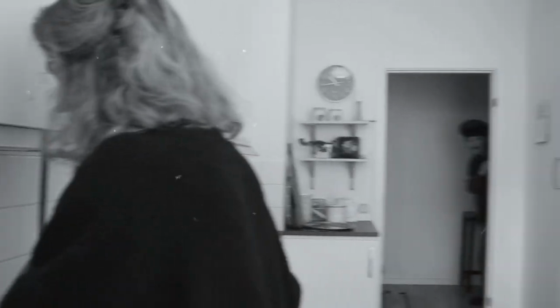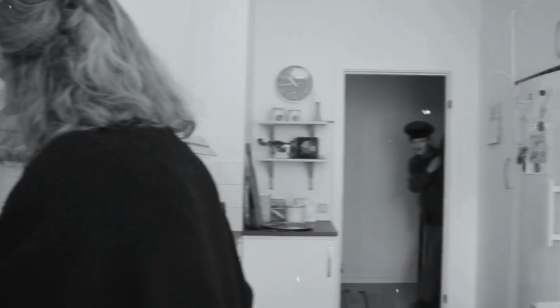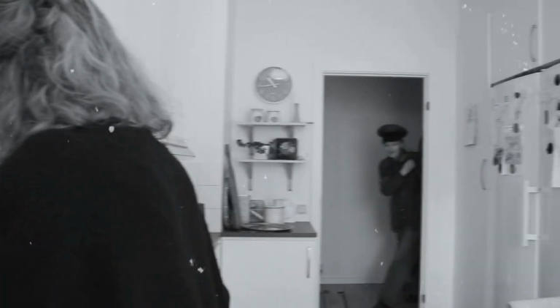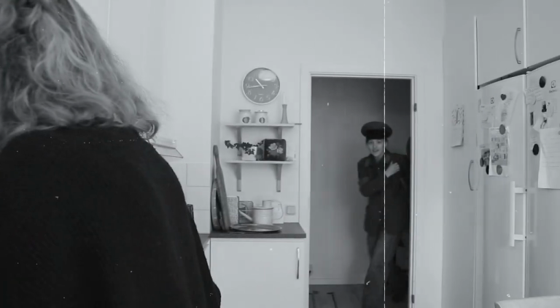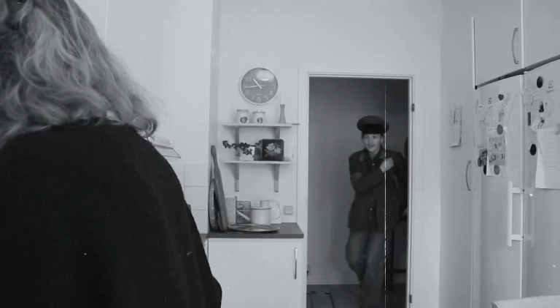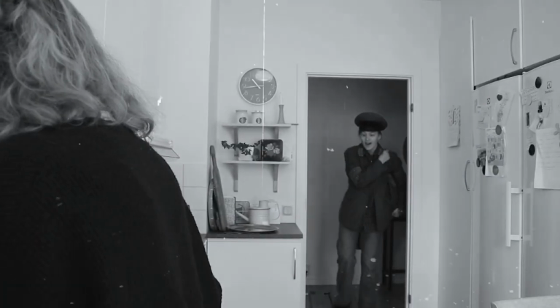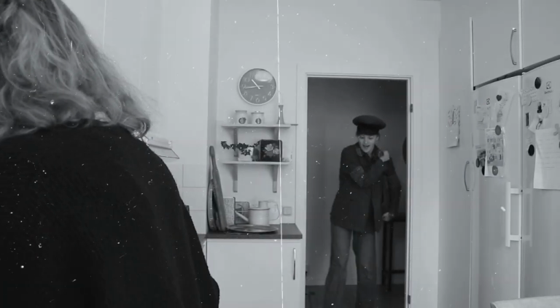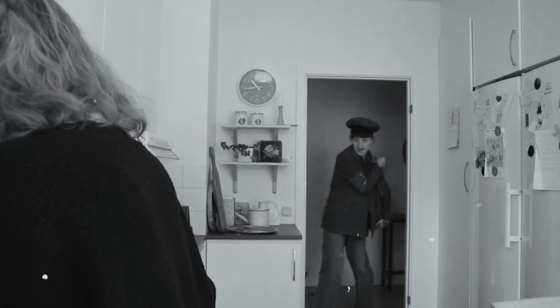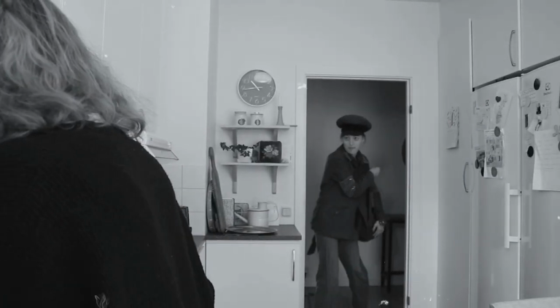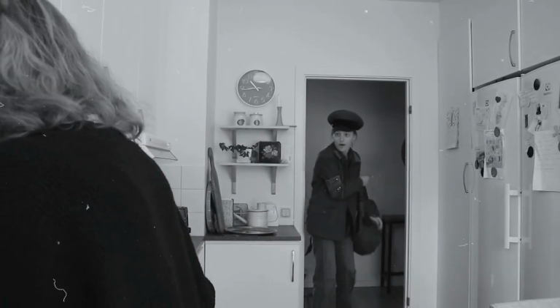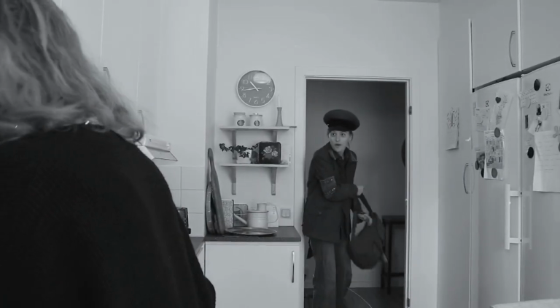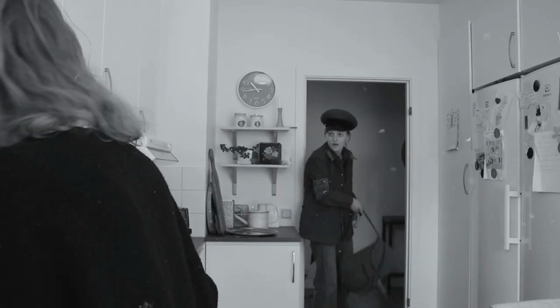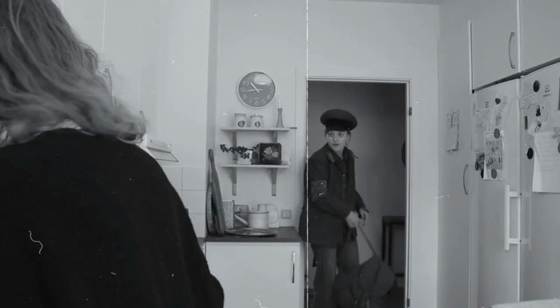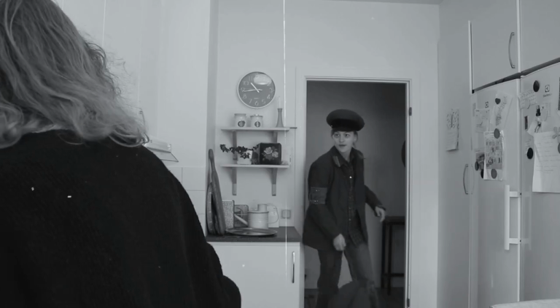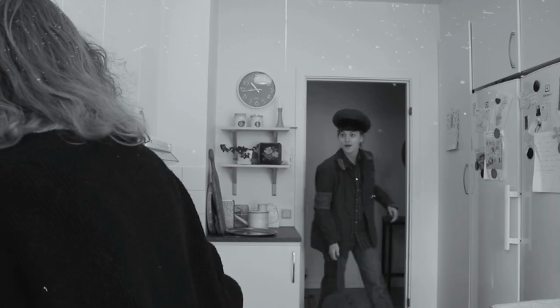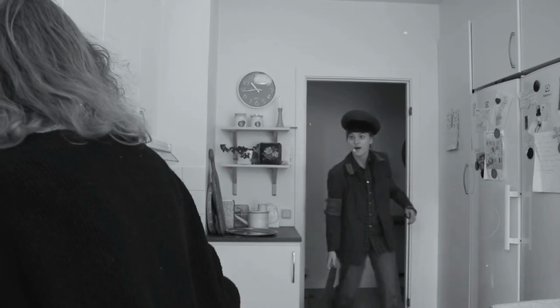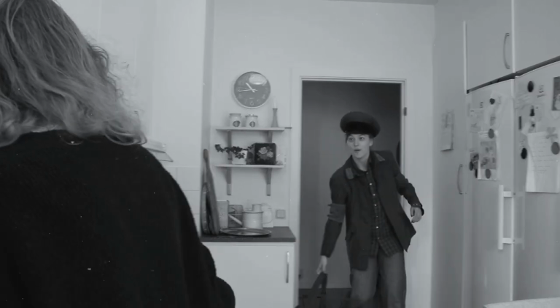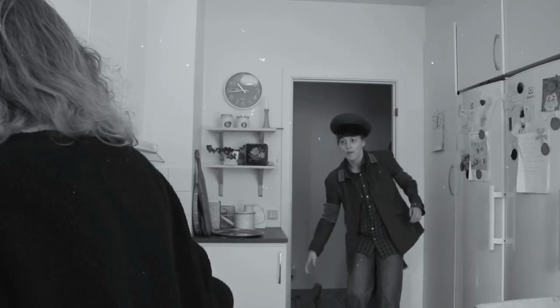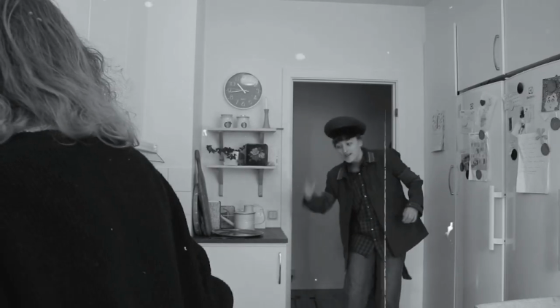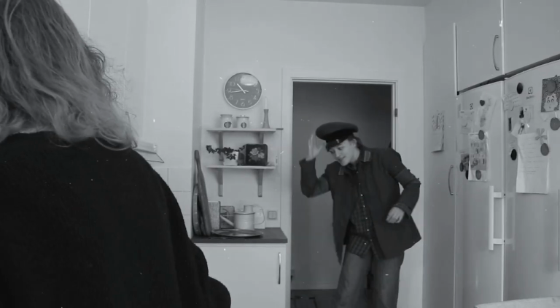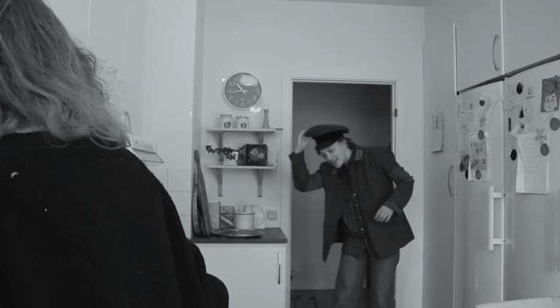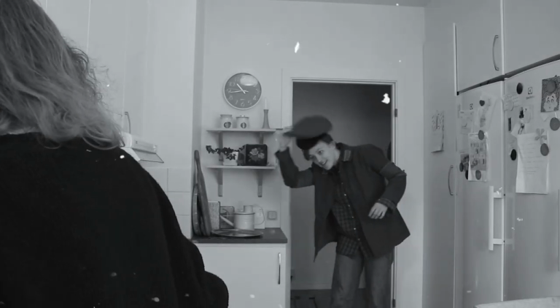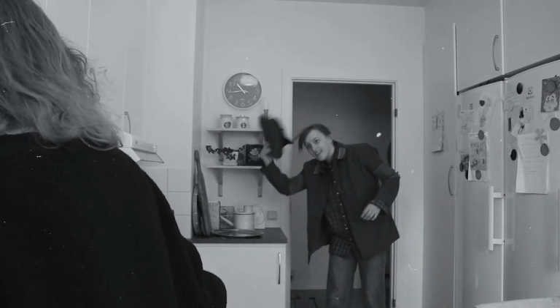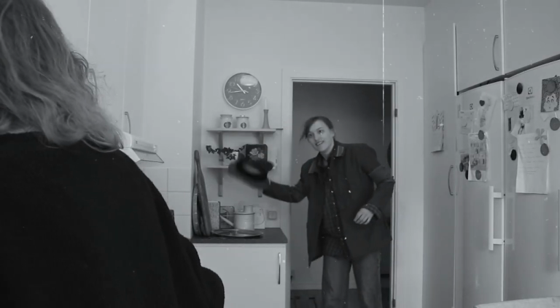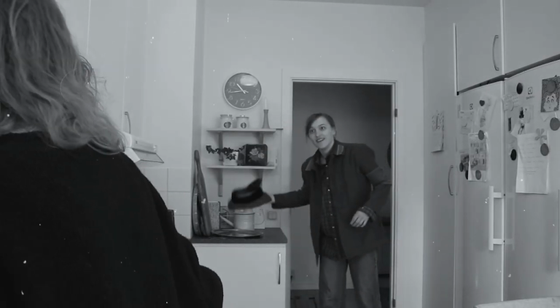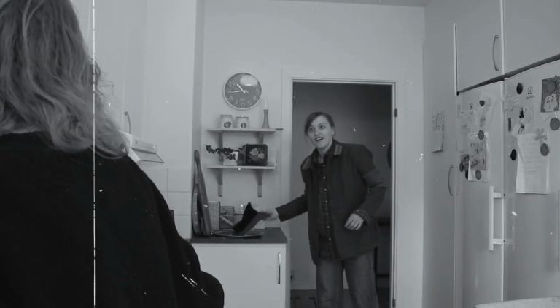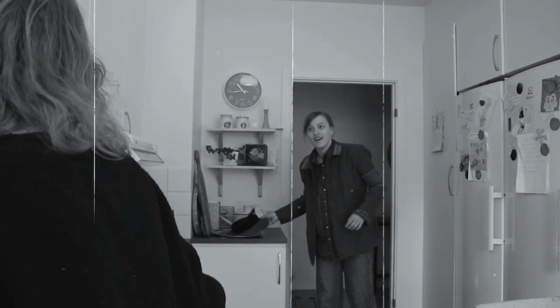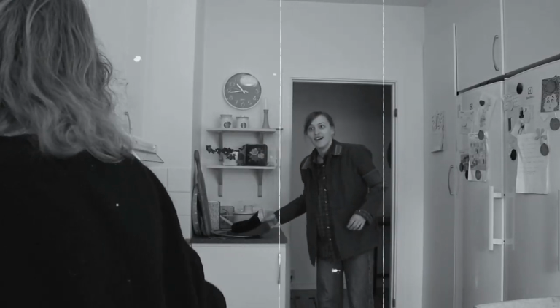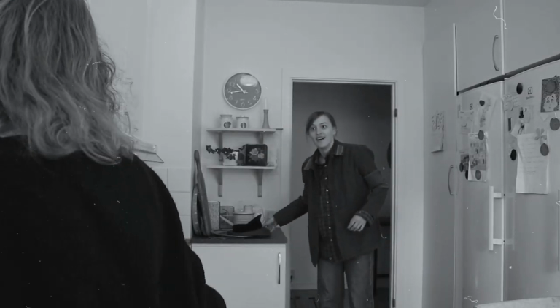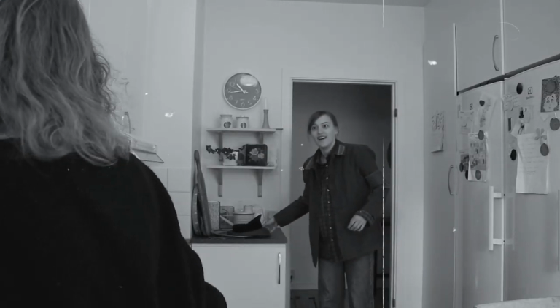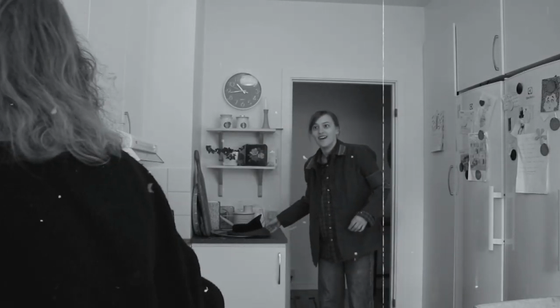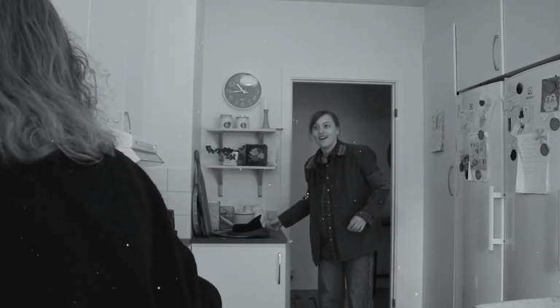Honey, I'm home. Where's Cindy? Out in the yard, dear.